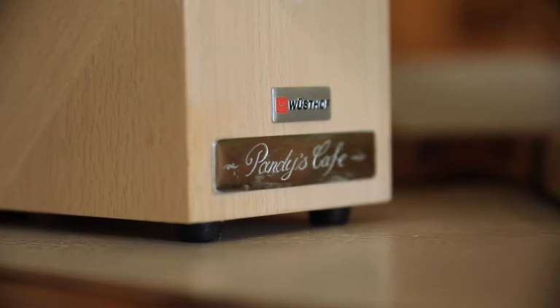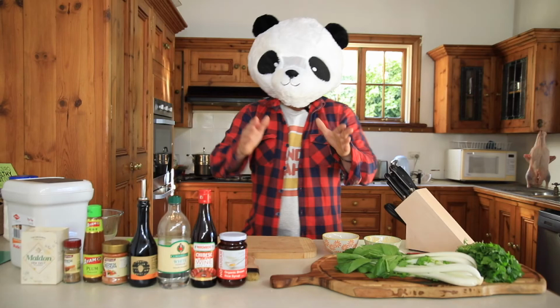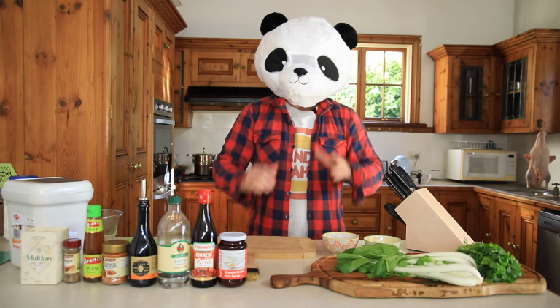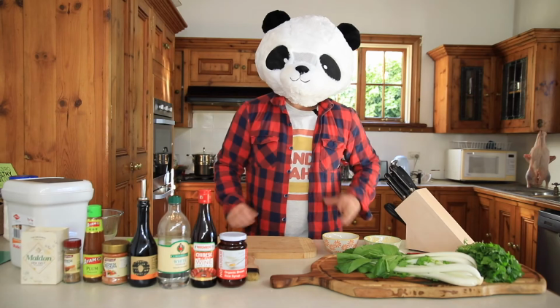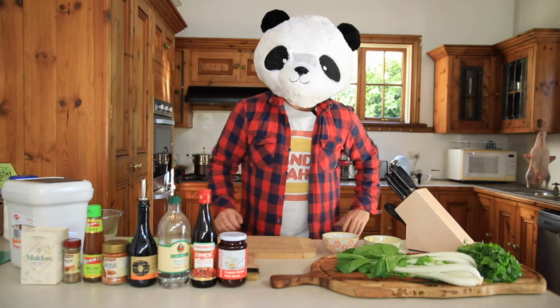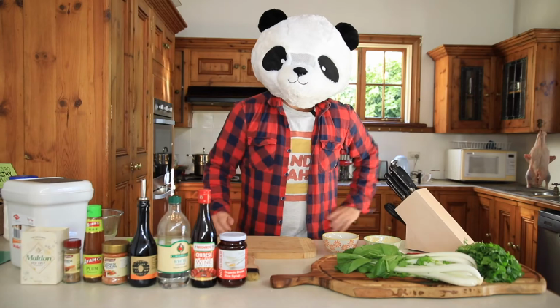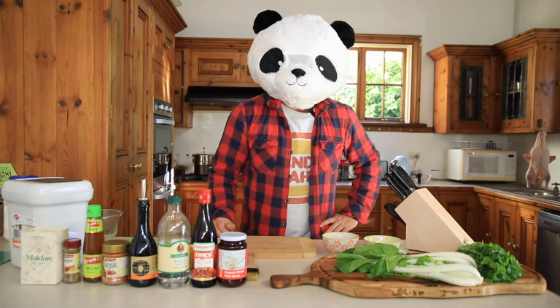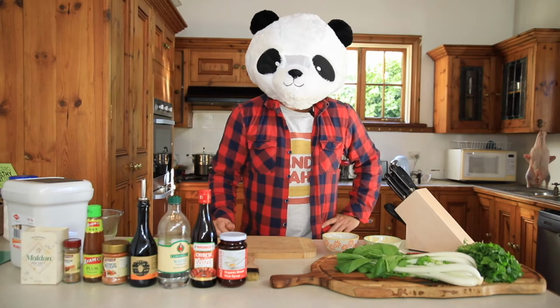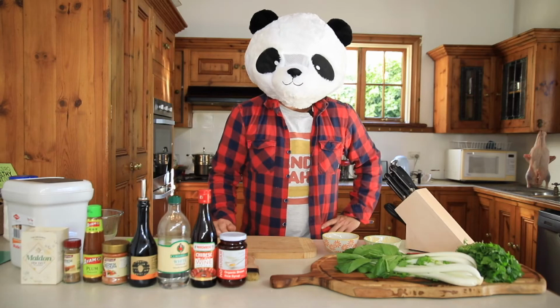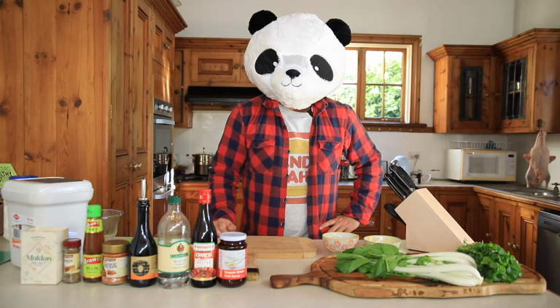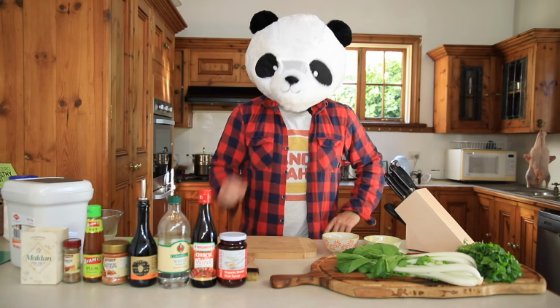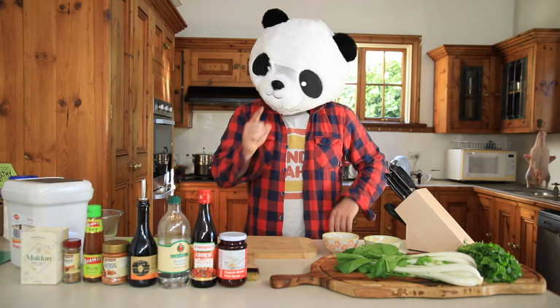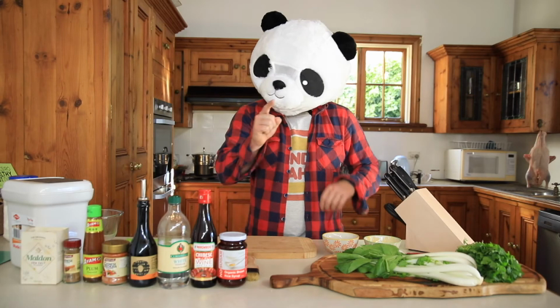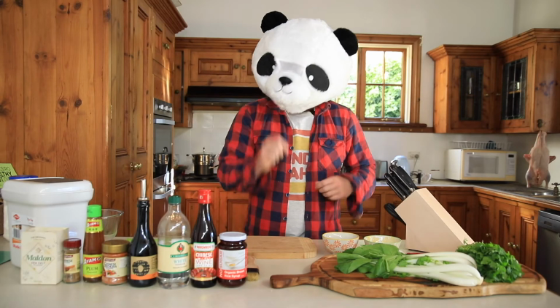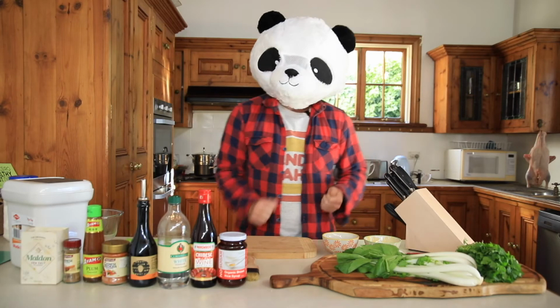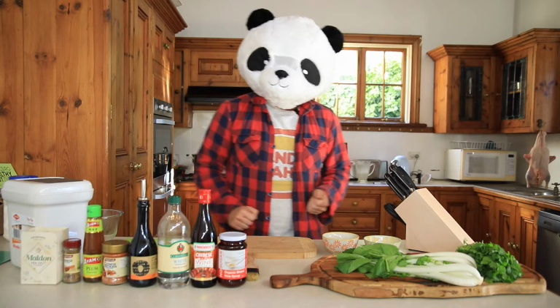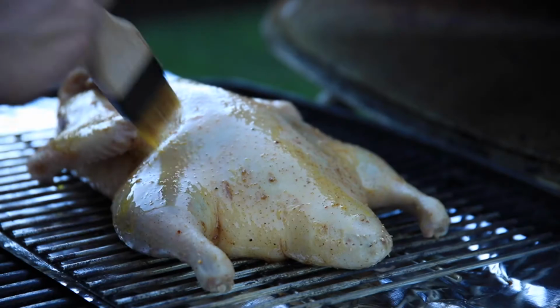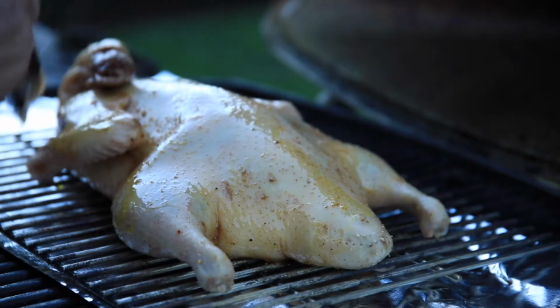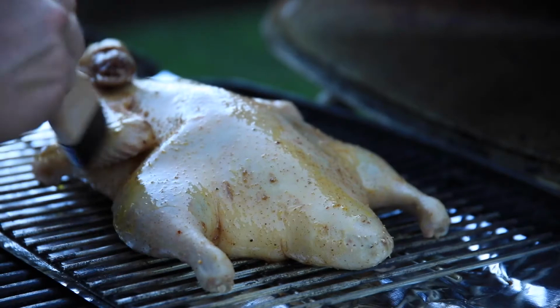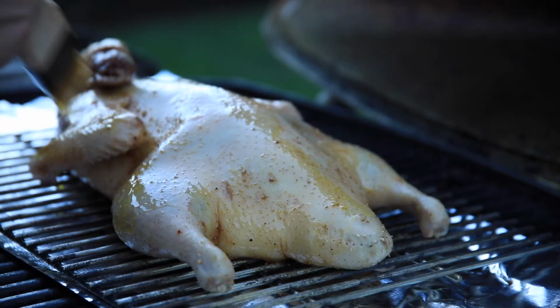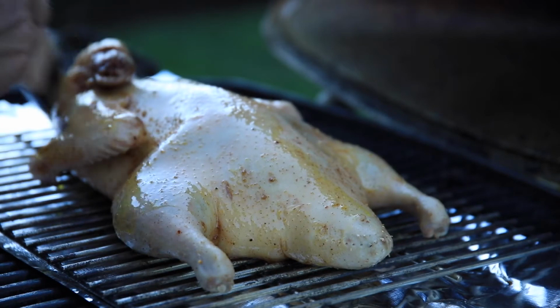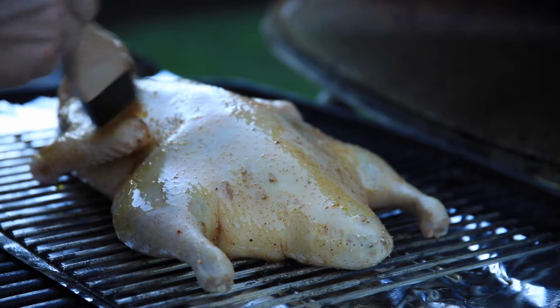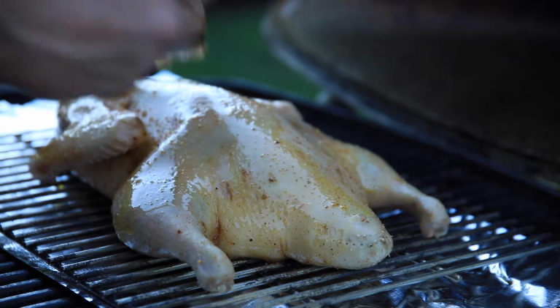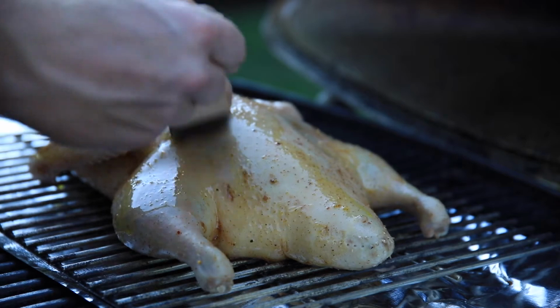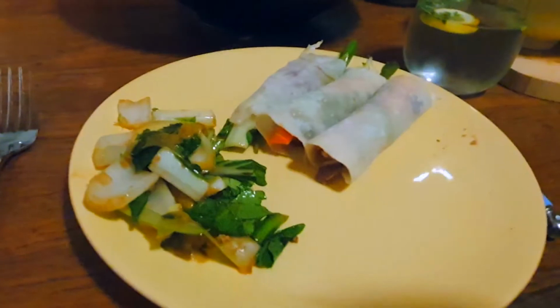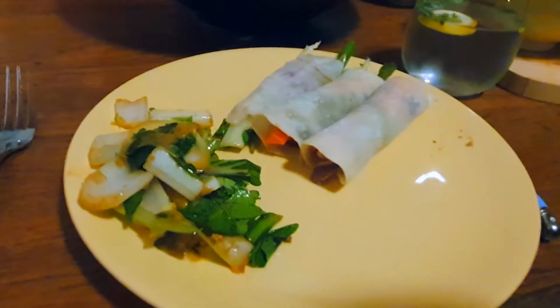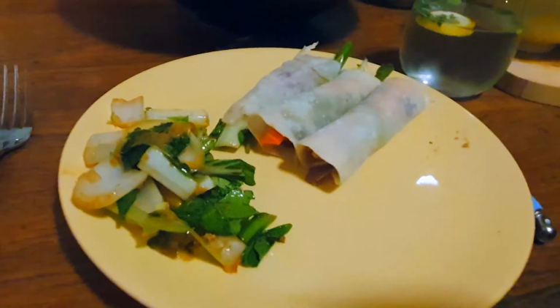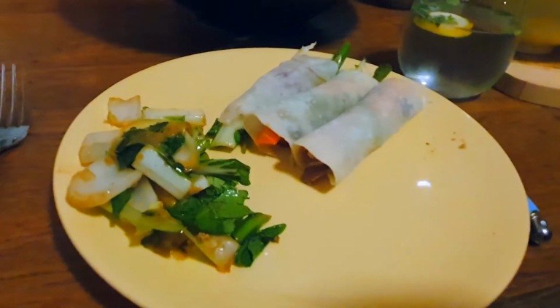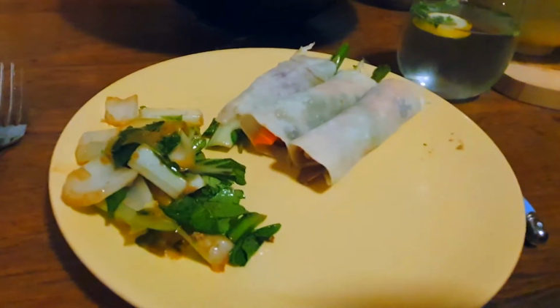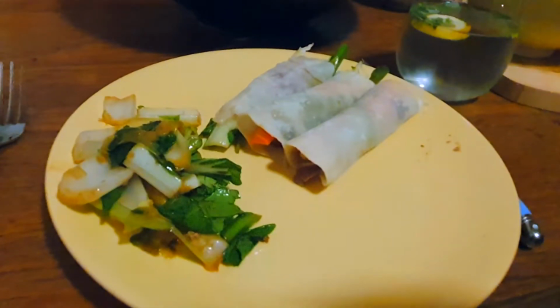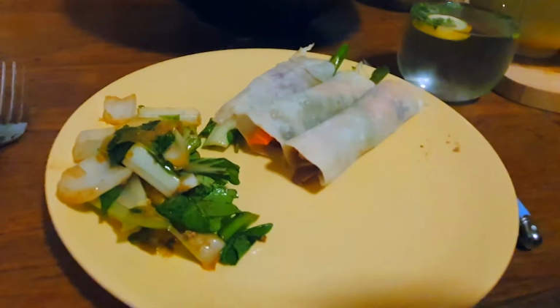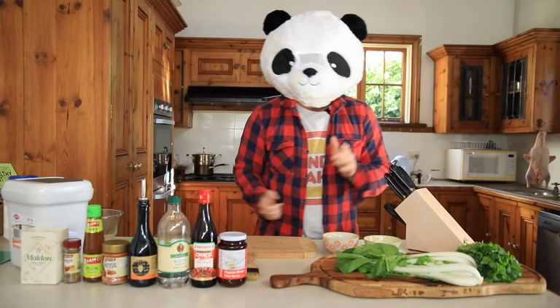Welcome to Pandy's Cafe. Today we're cooking mandarin duck pancakes. Let's do it.